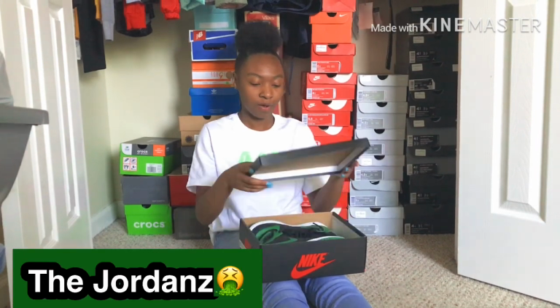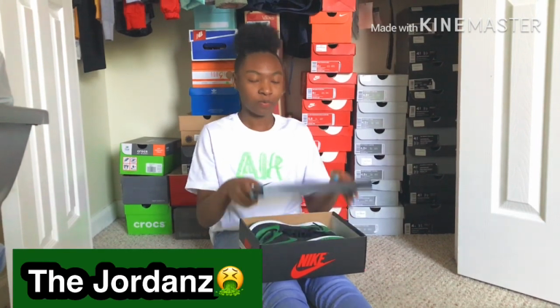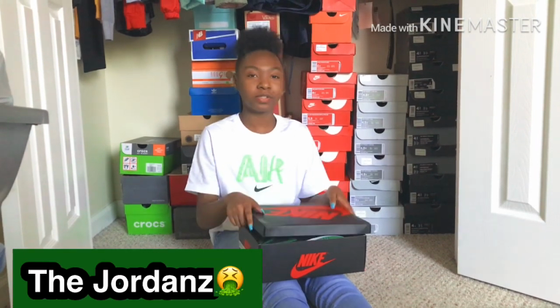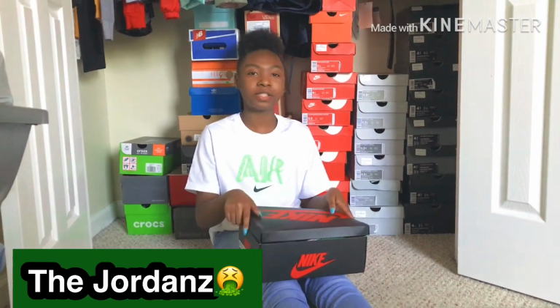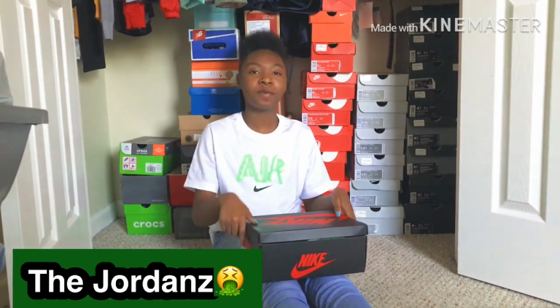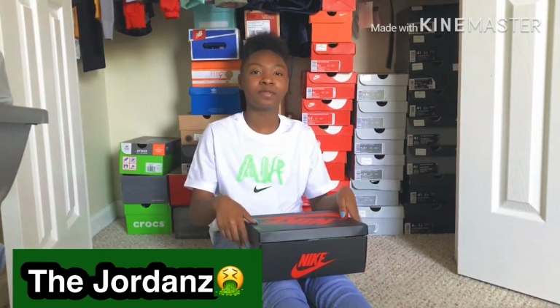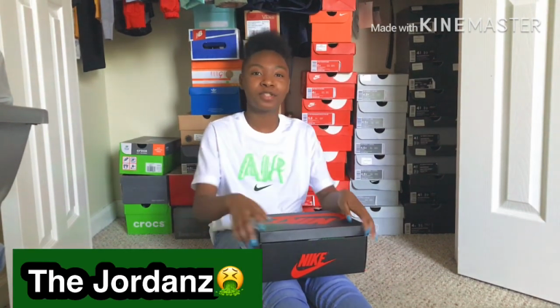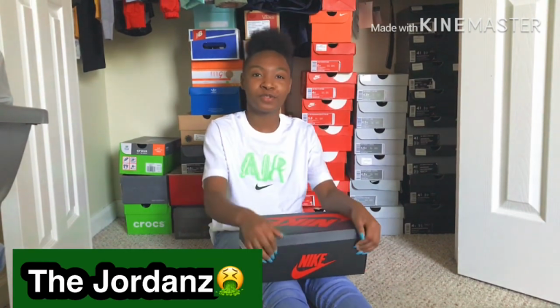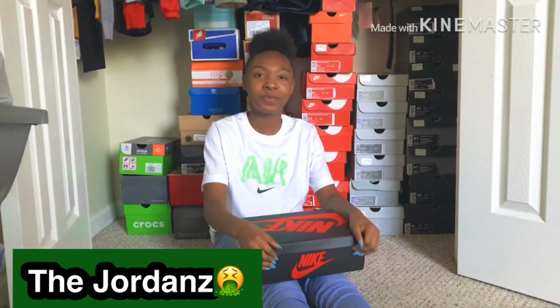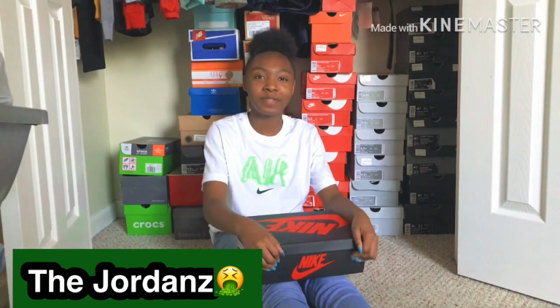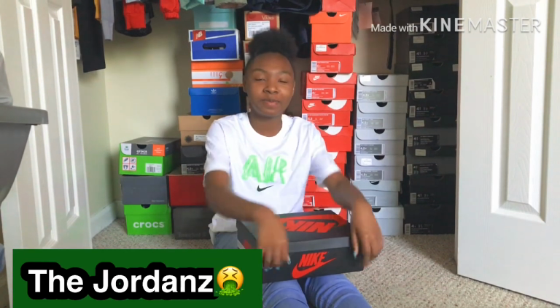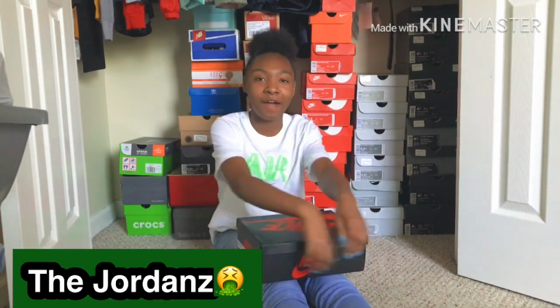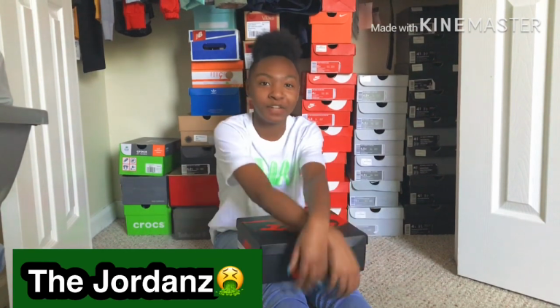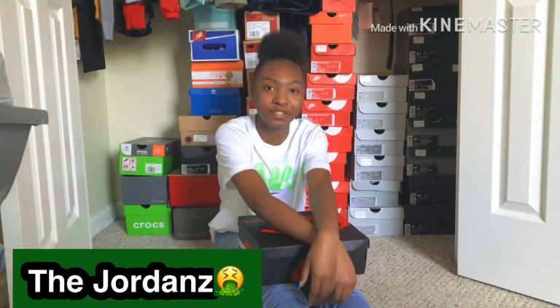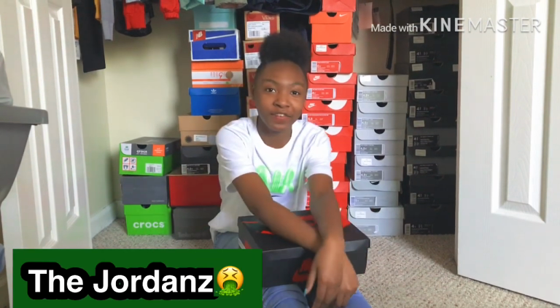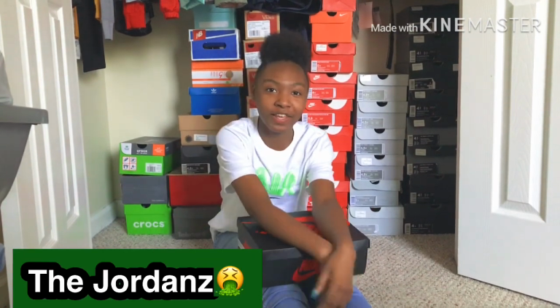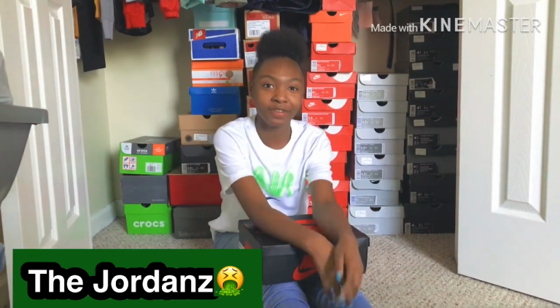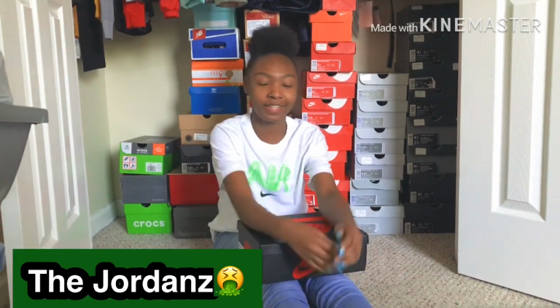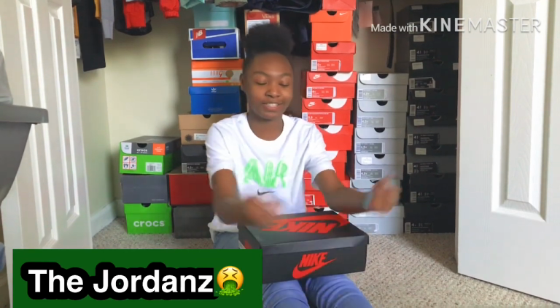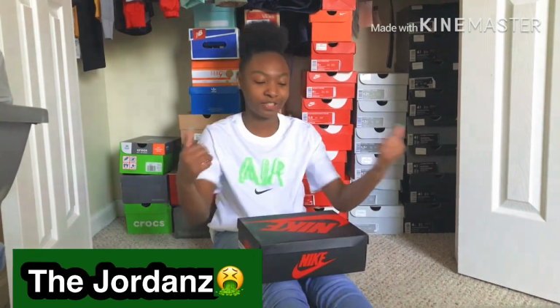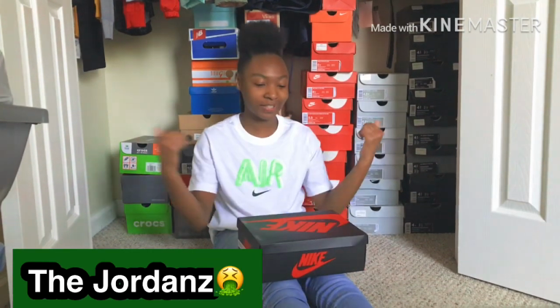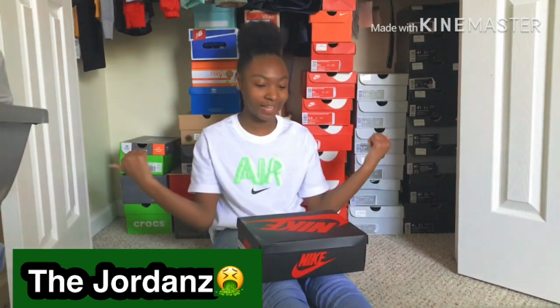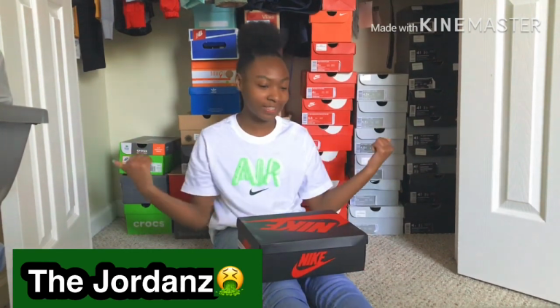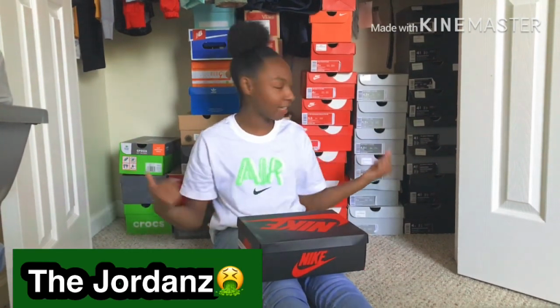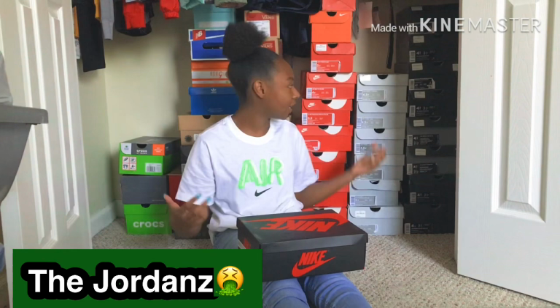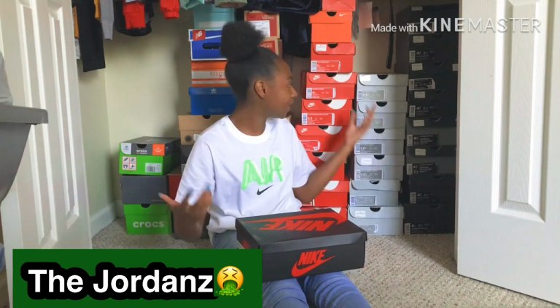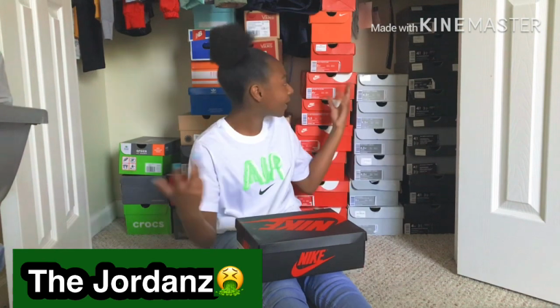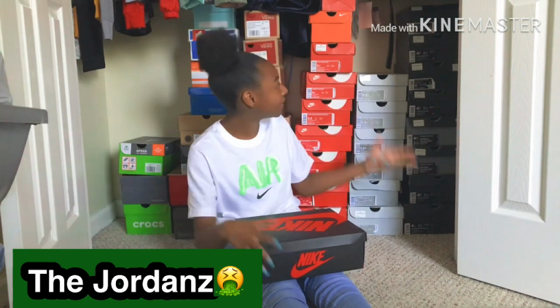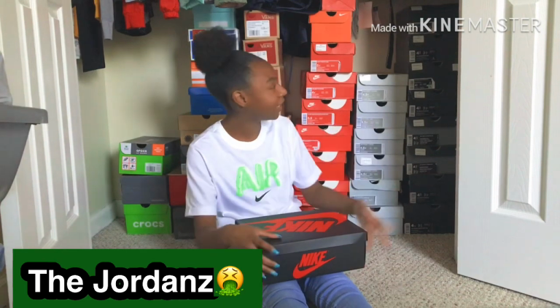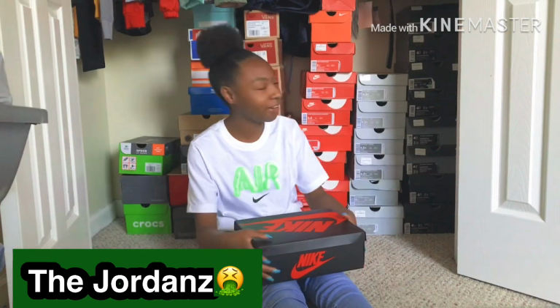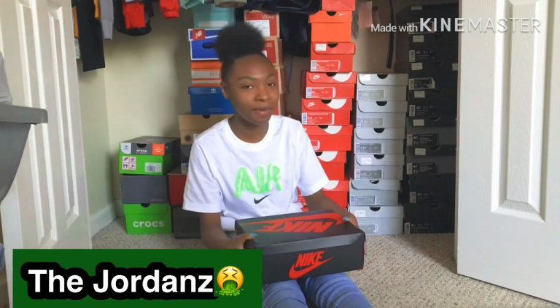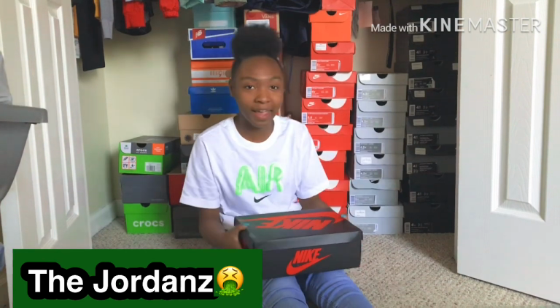What's up YouTube, our first video is the shoe collection, as y'all can see in the back.